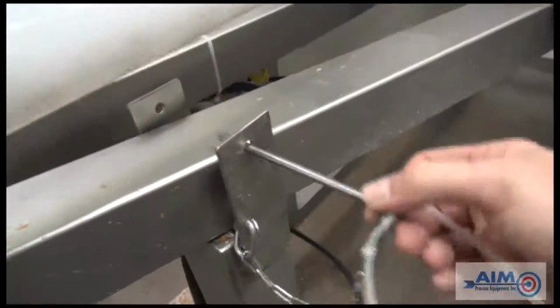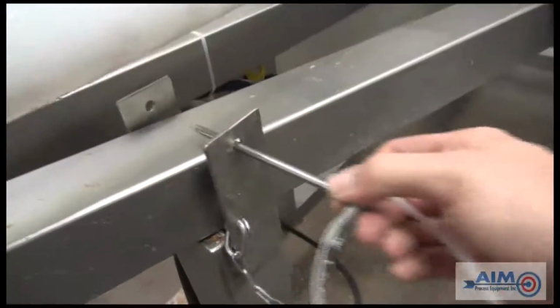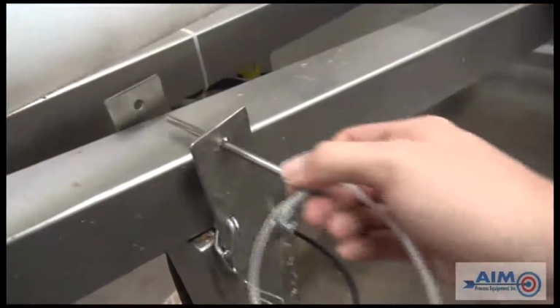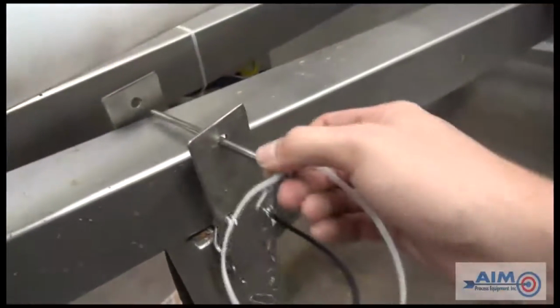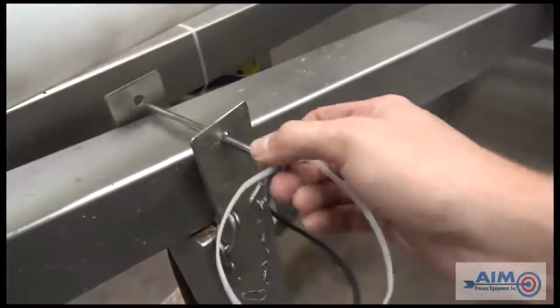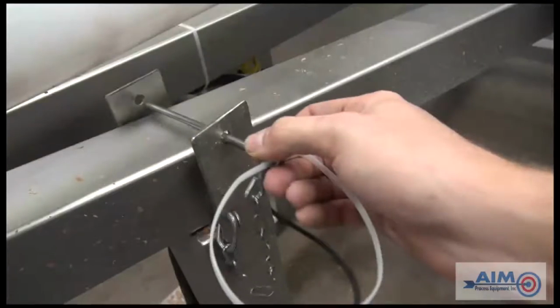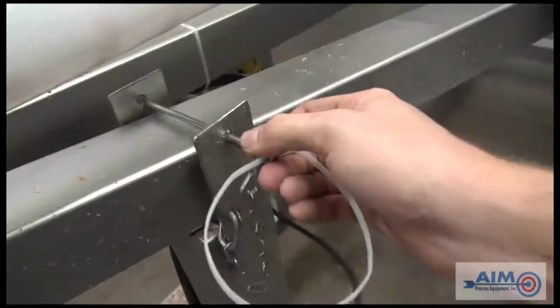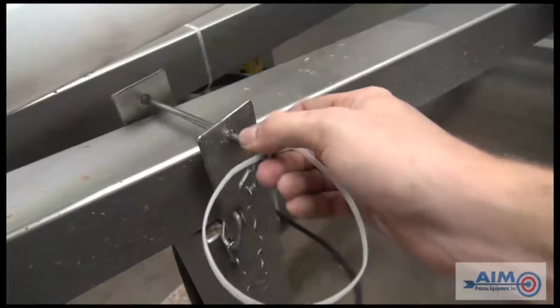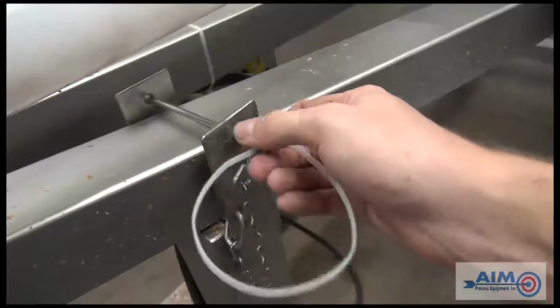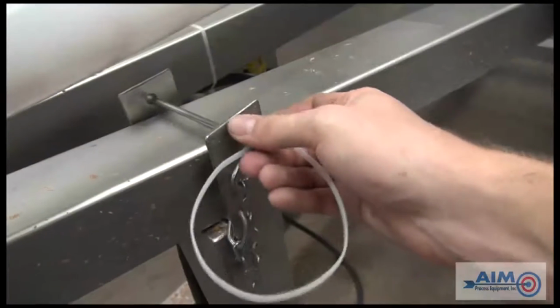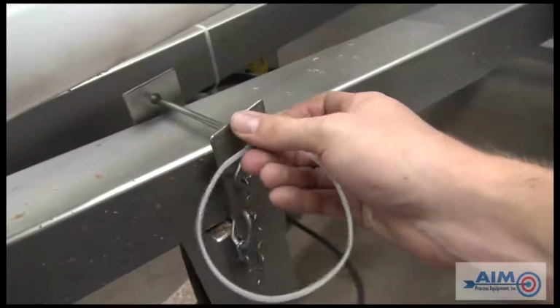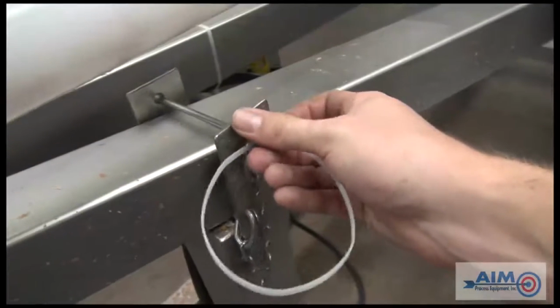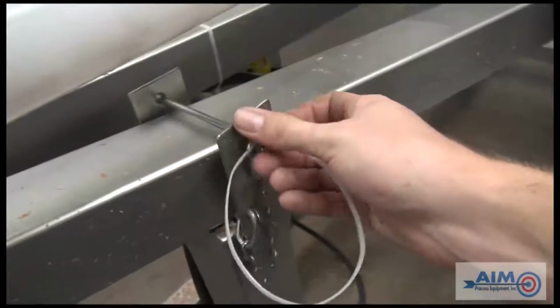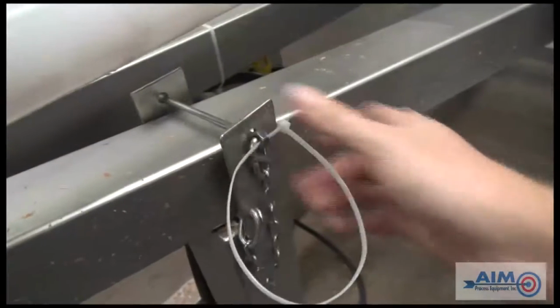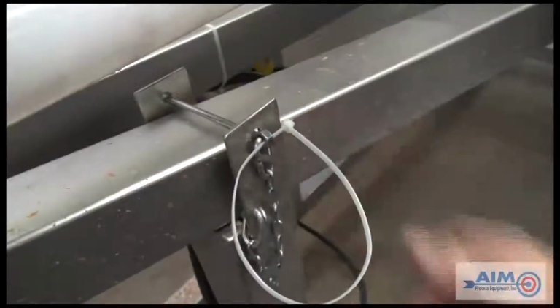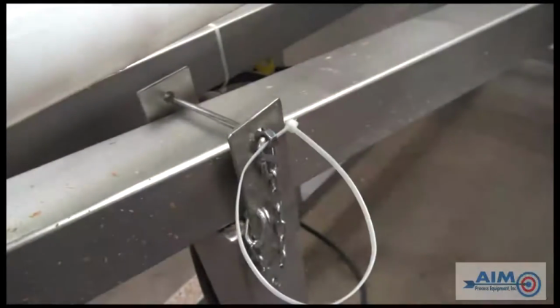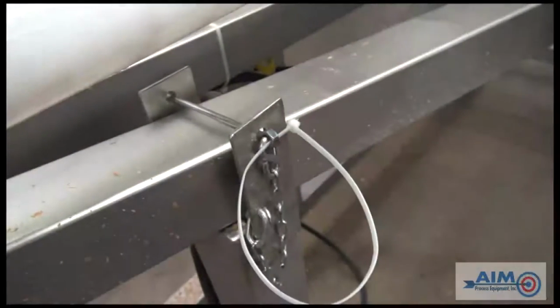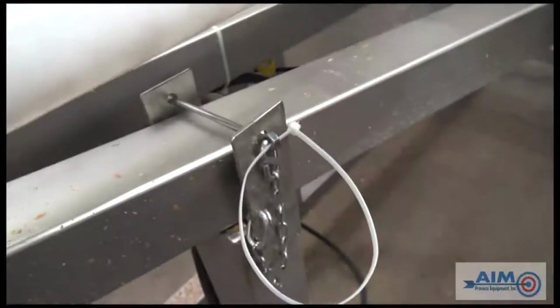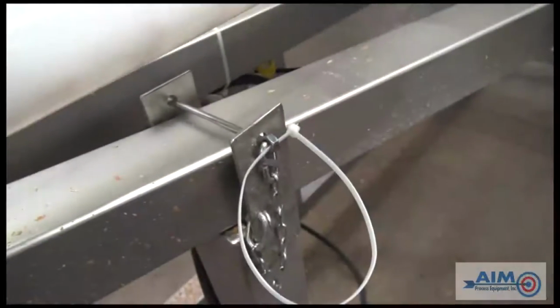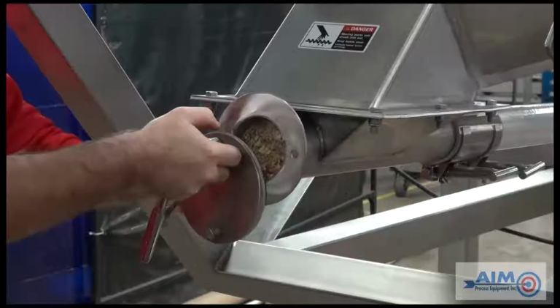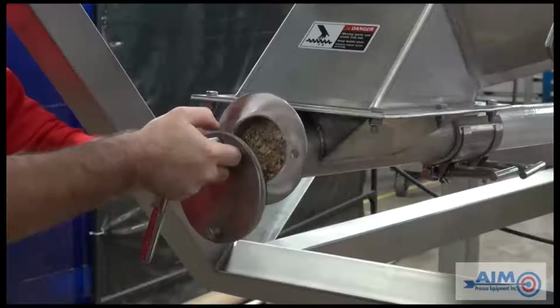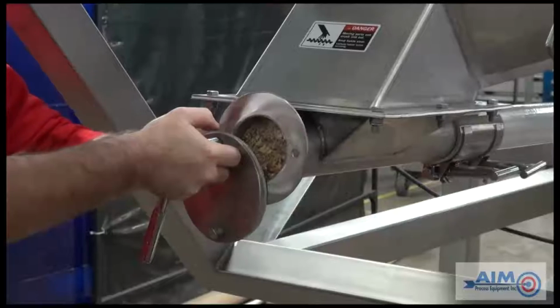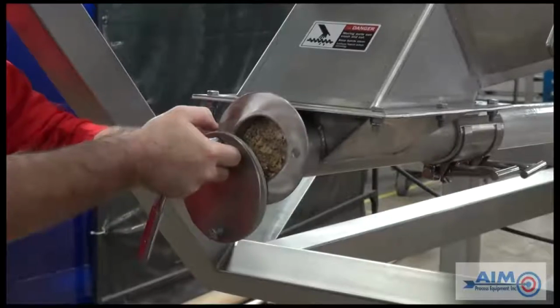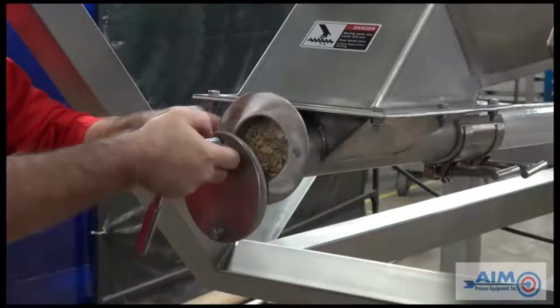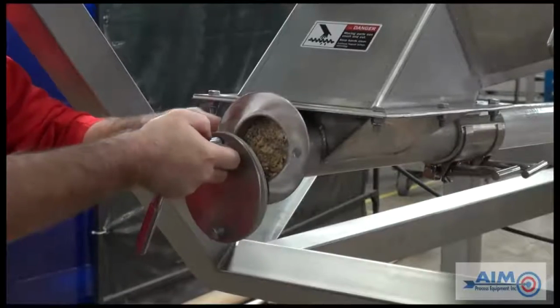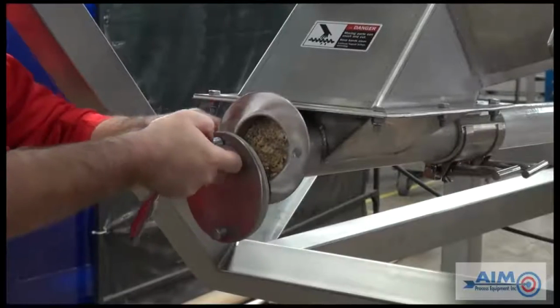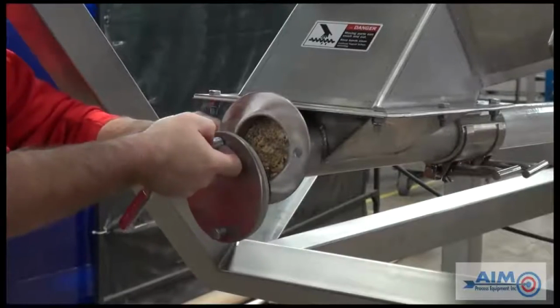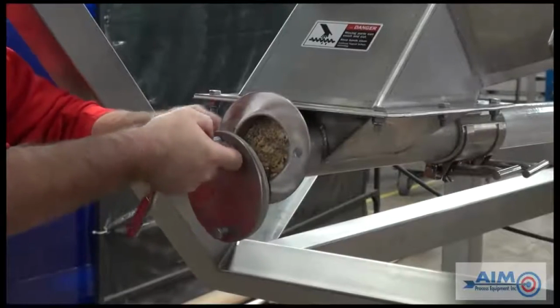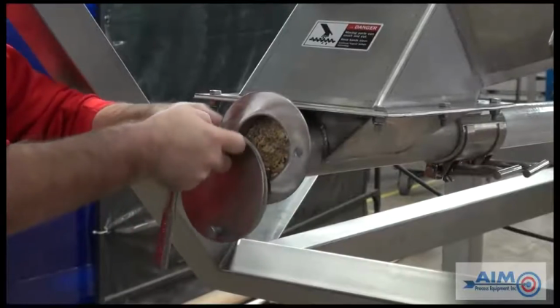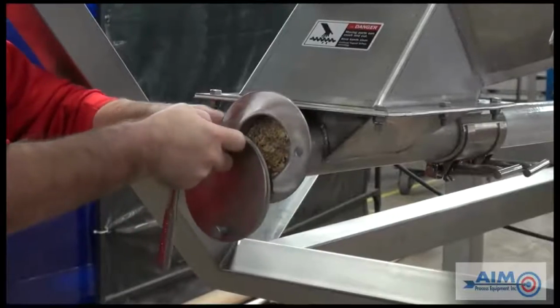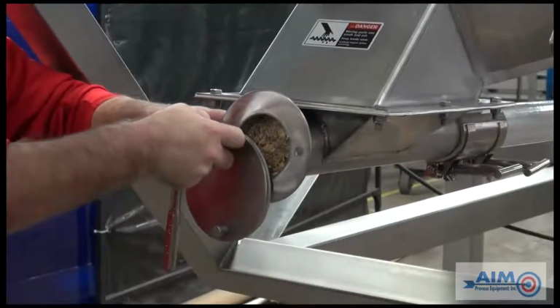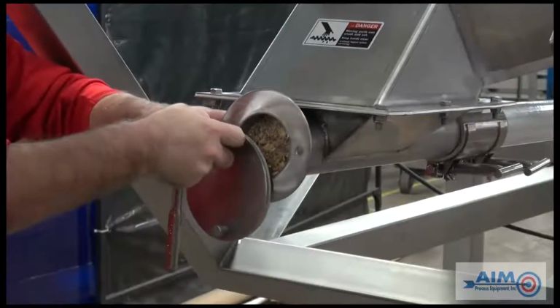Remember to place in the safety pin and then remove the back plate from the base of the conveyor.